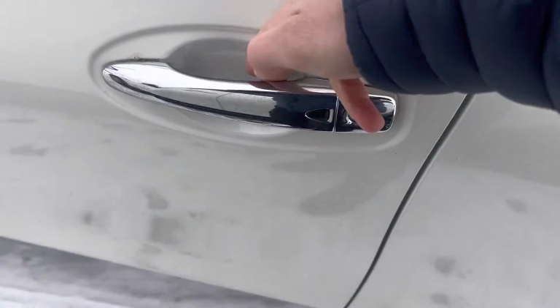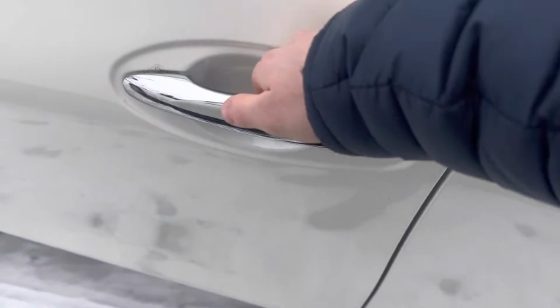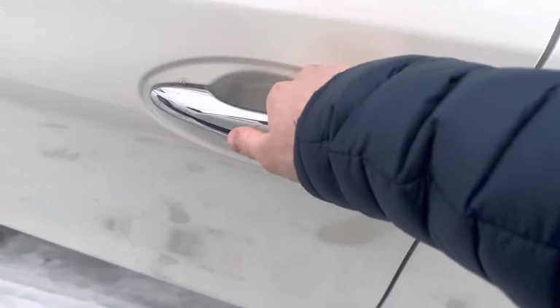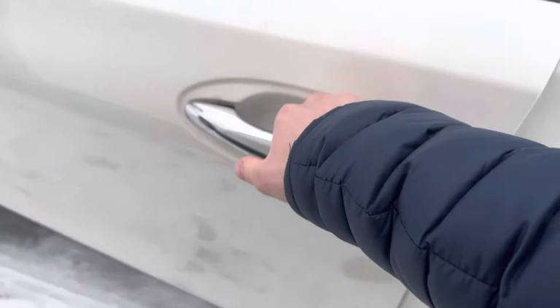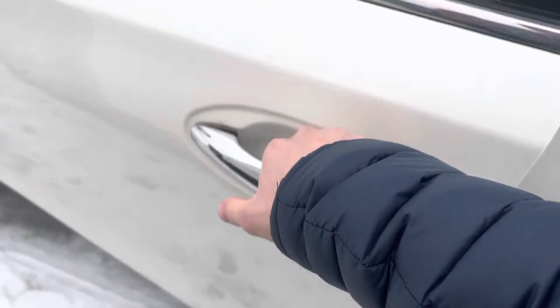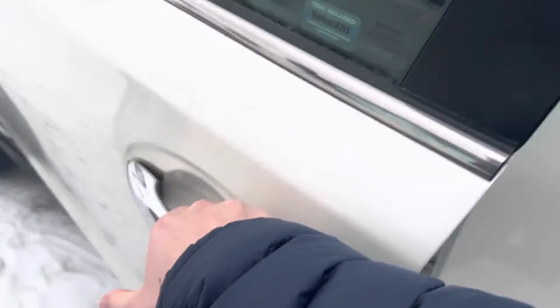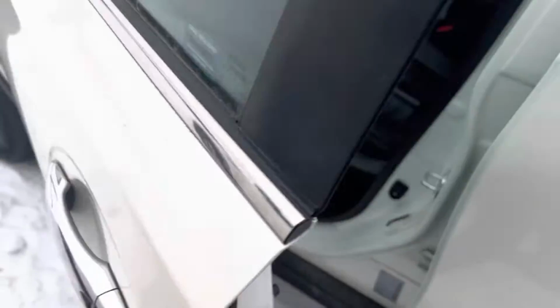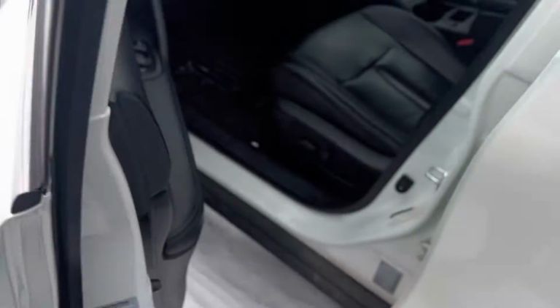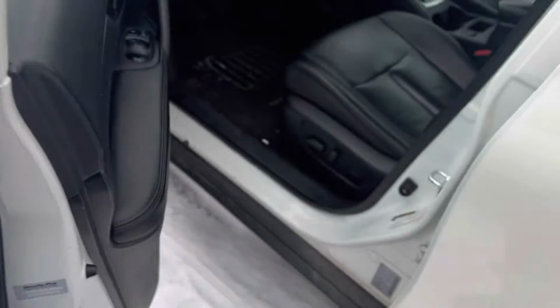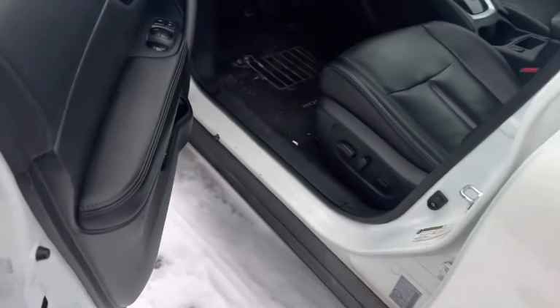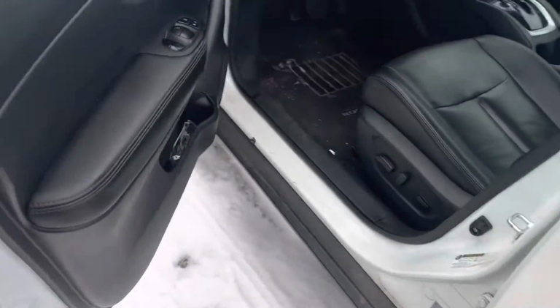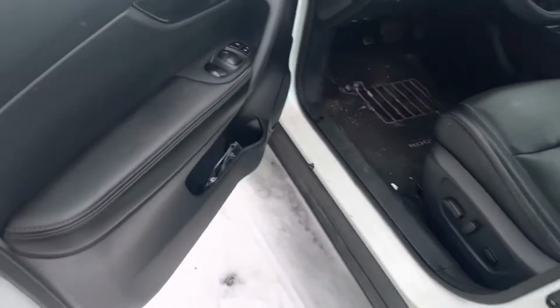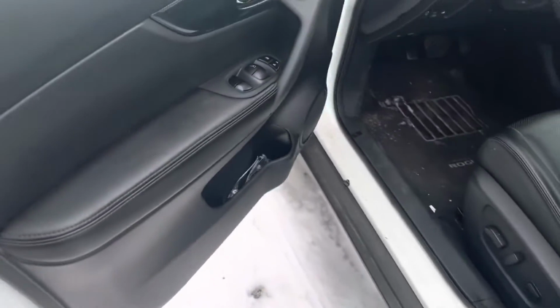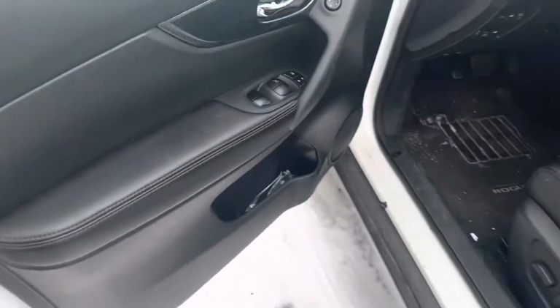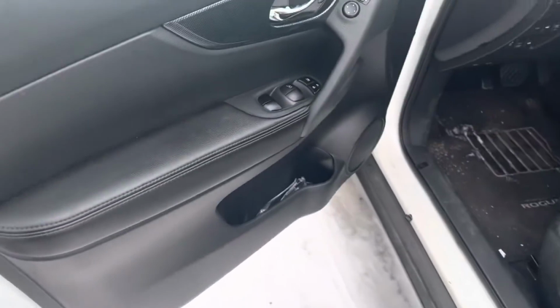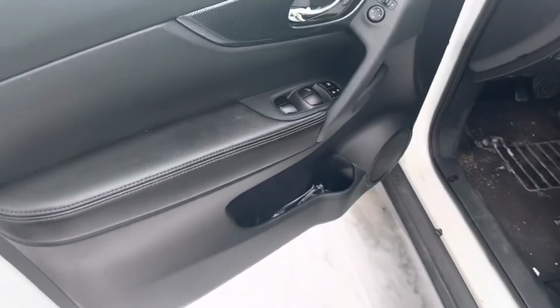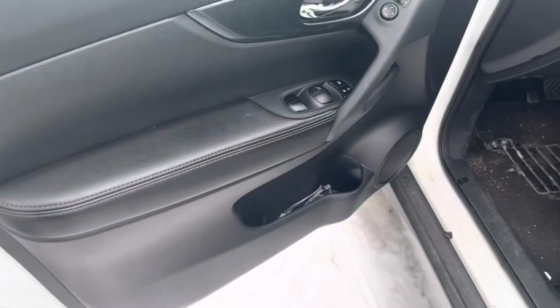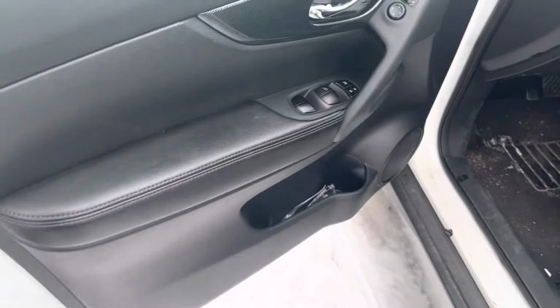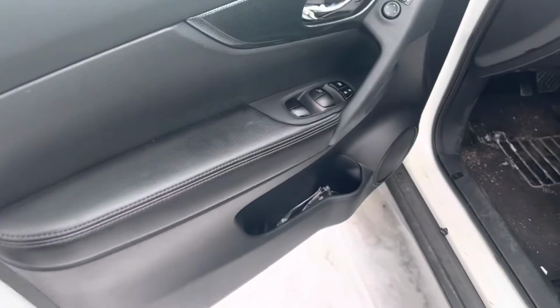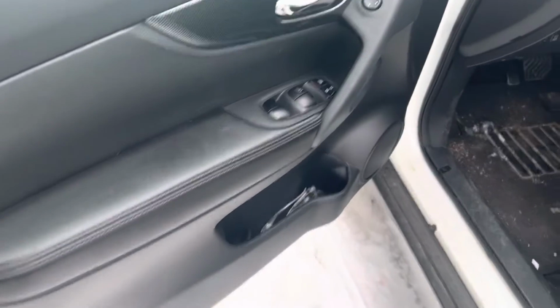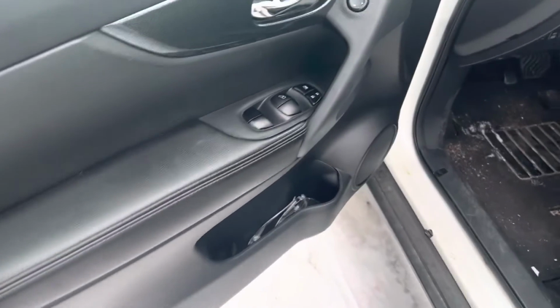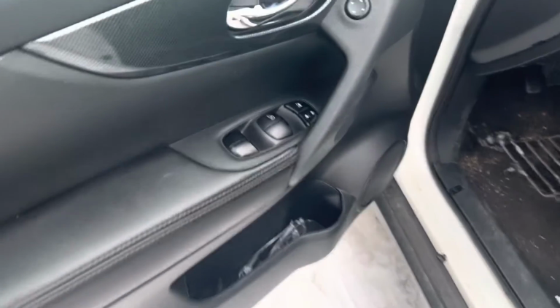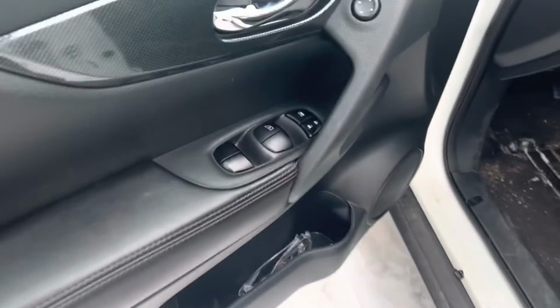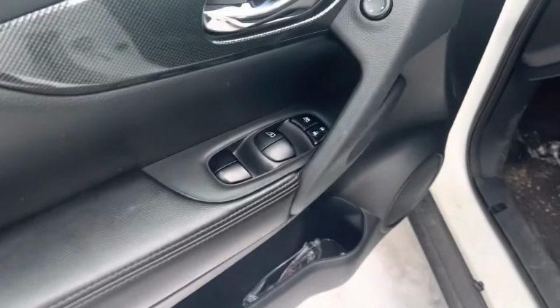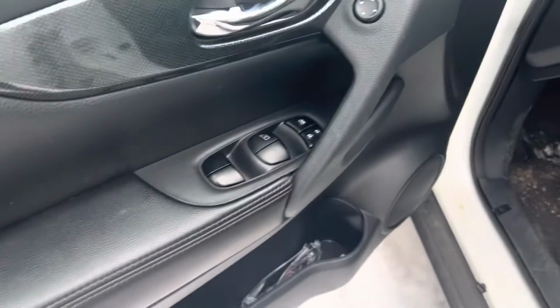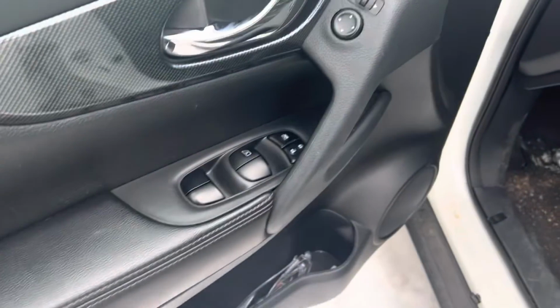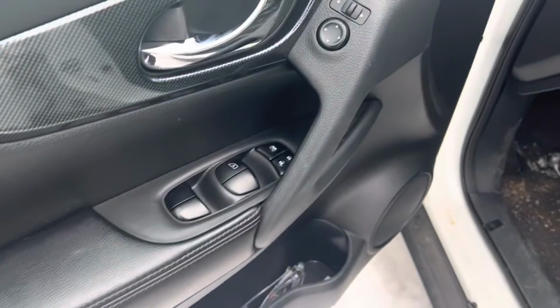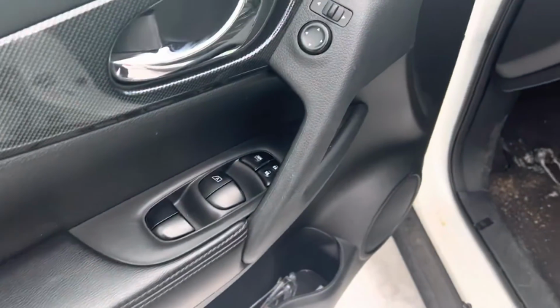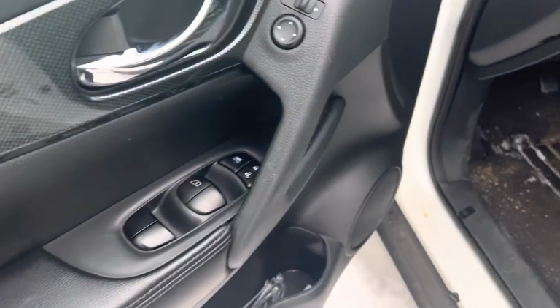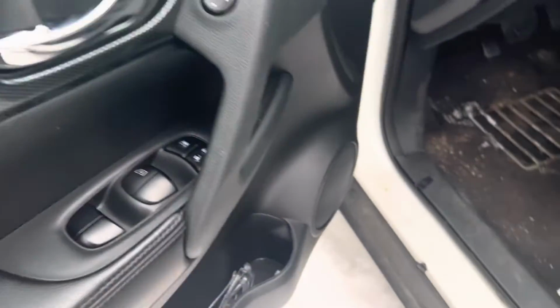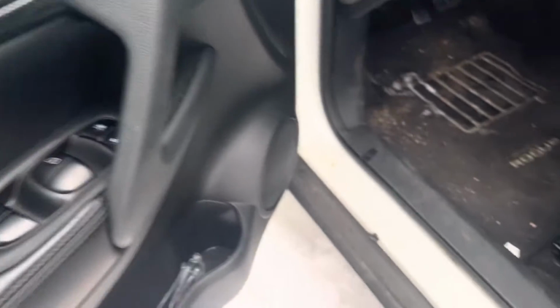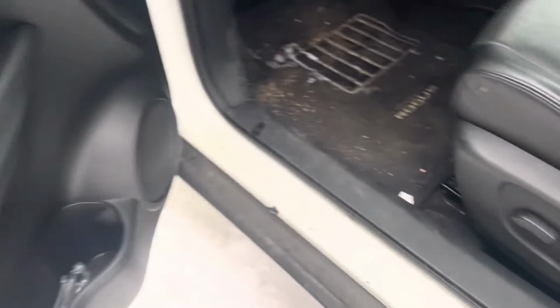Keyless entry, and you're going to have powered locks, windows, and mirrors.